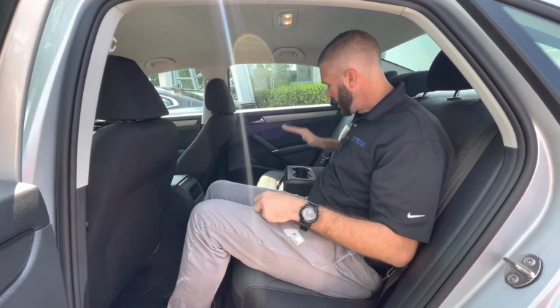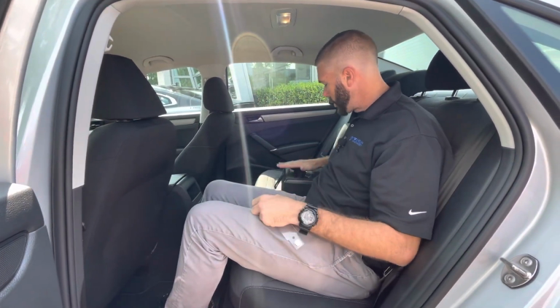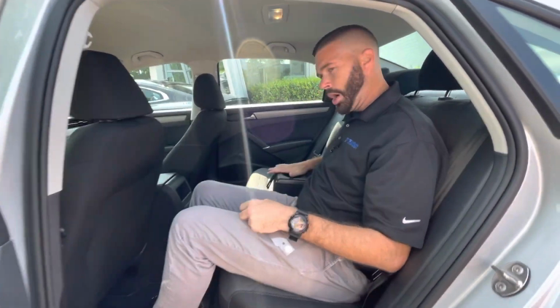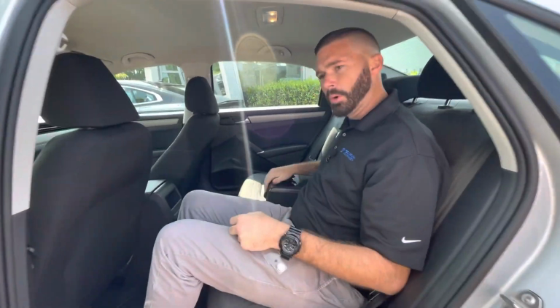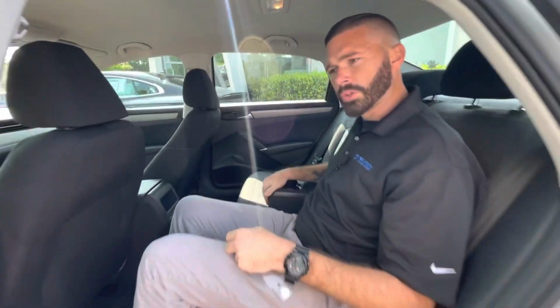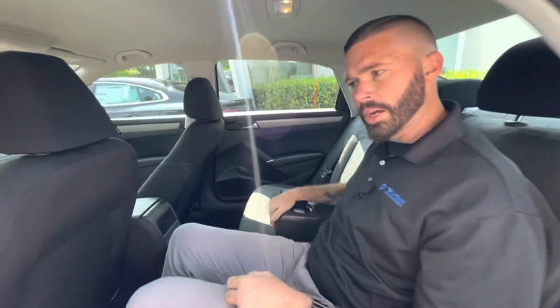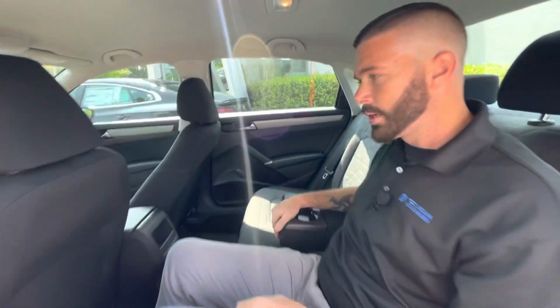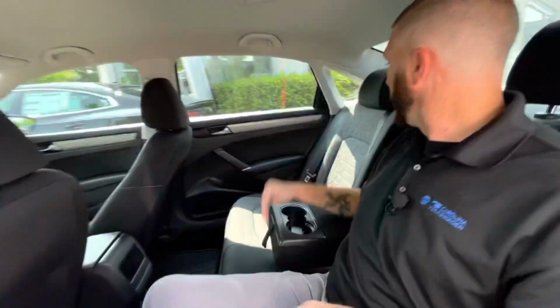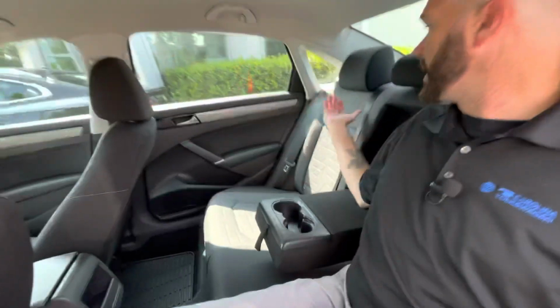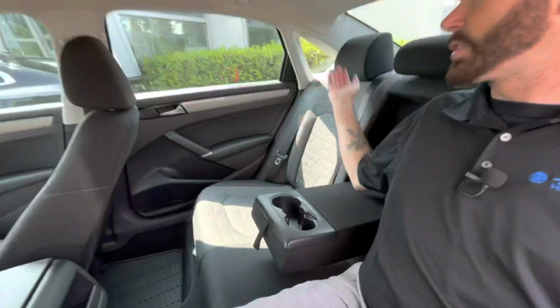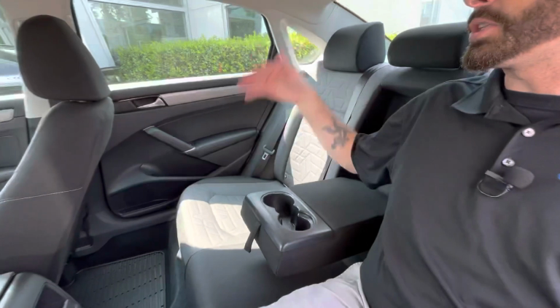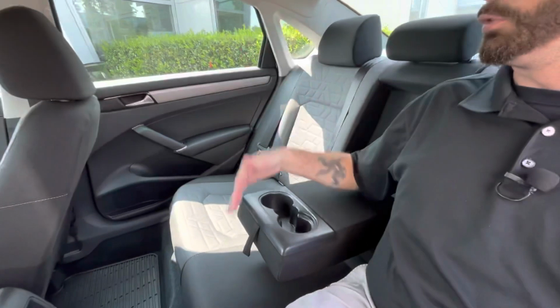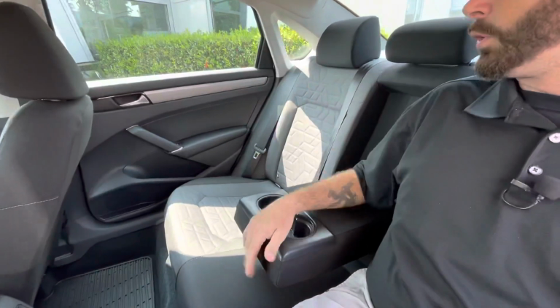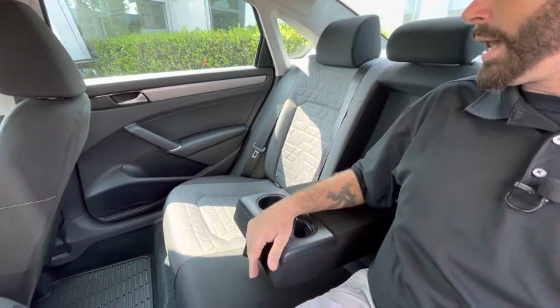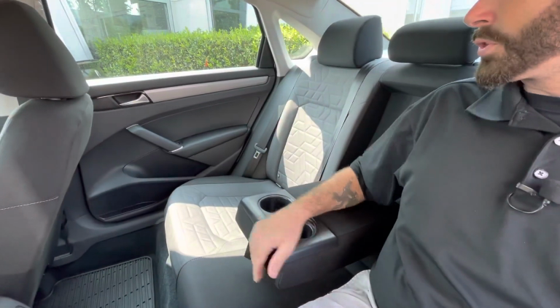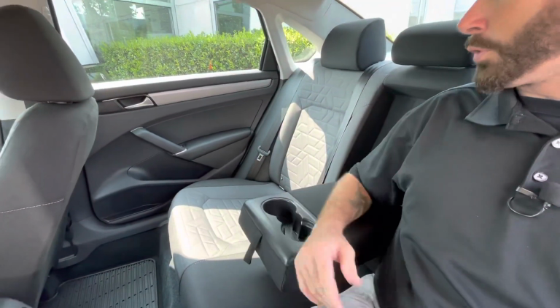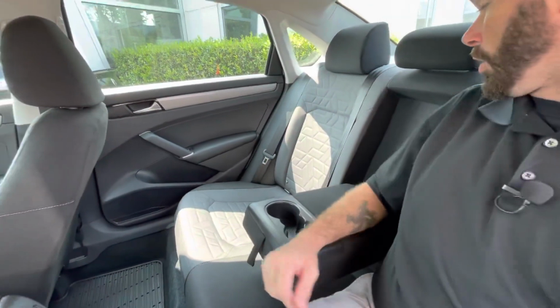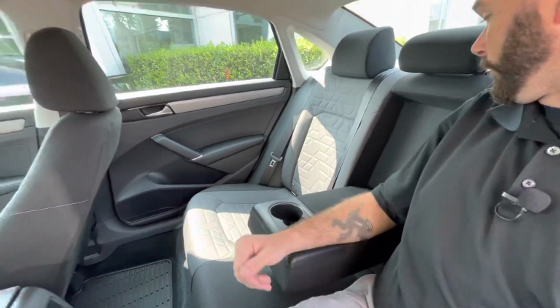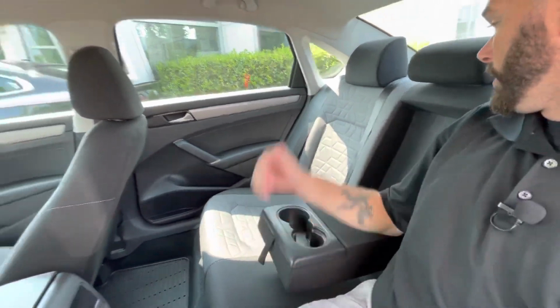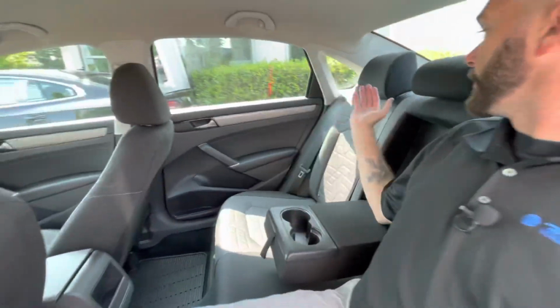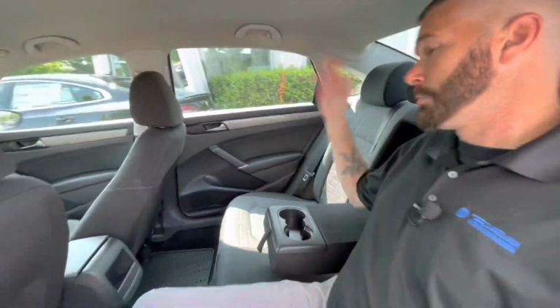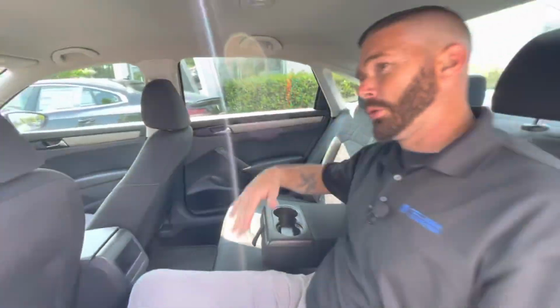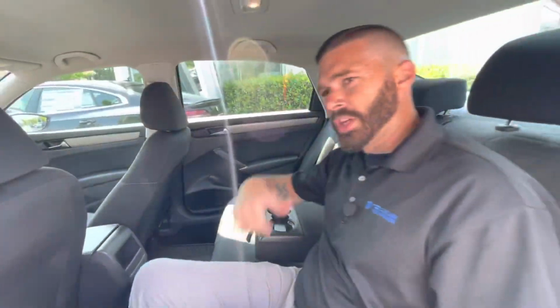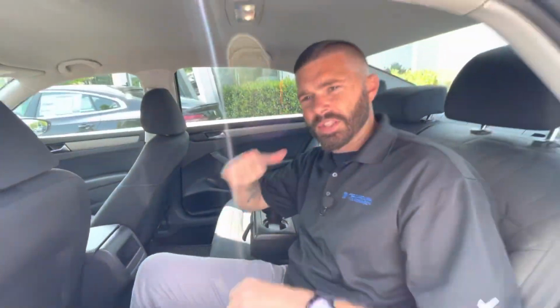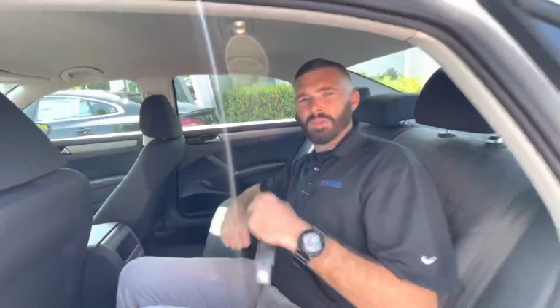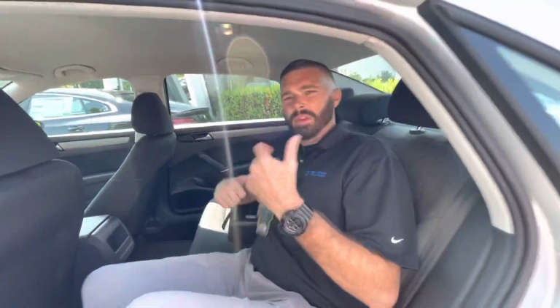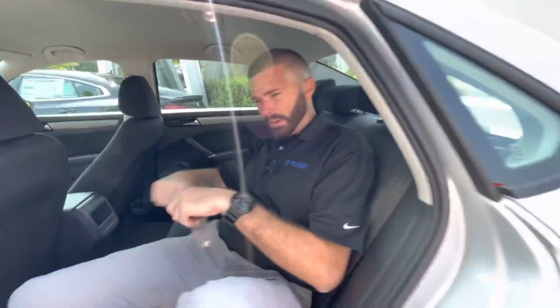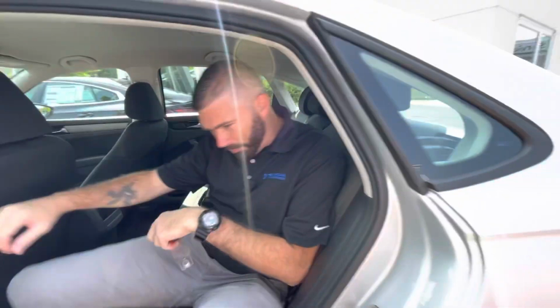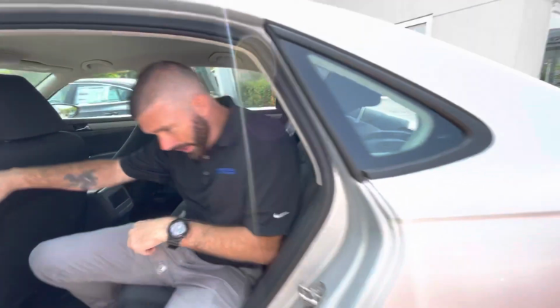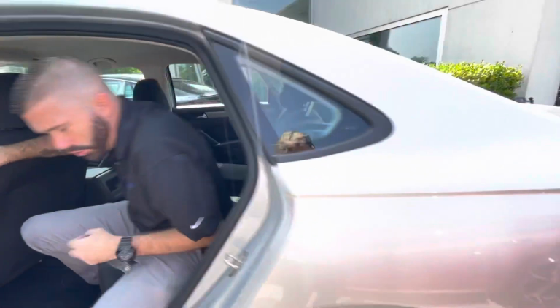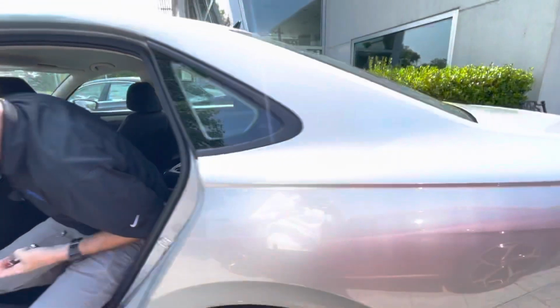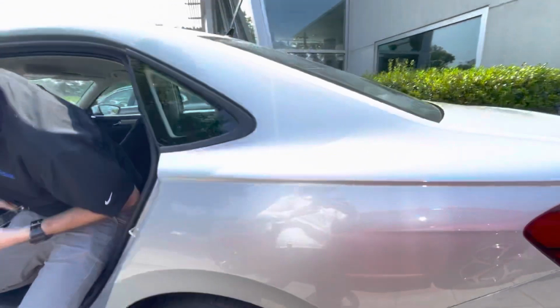You got your cup holders here. These seats do fold down, so if you're a golfer, put those seats down and you can get a golf bag in the trunk — no problem.